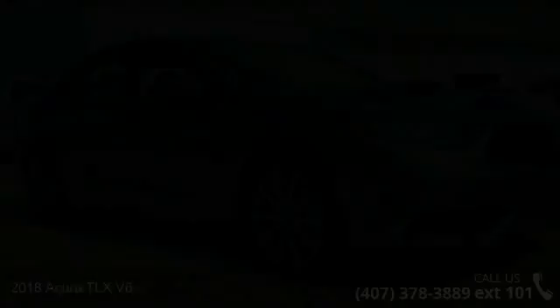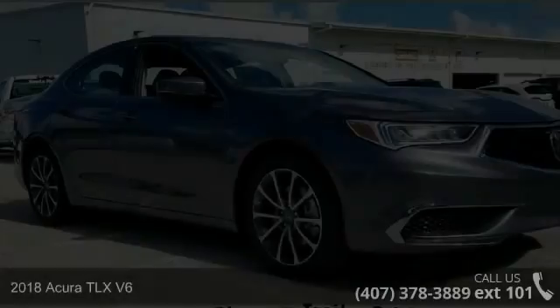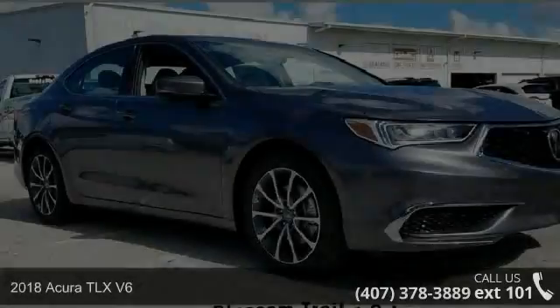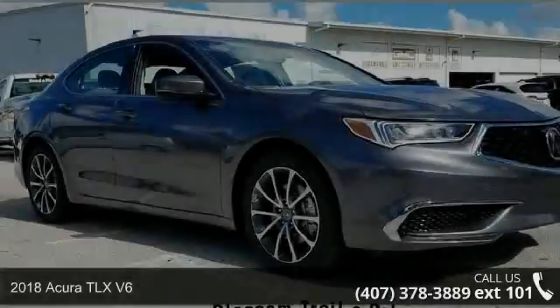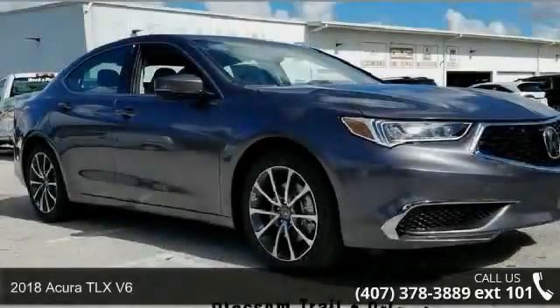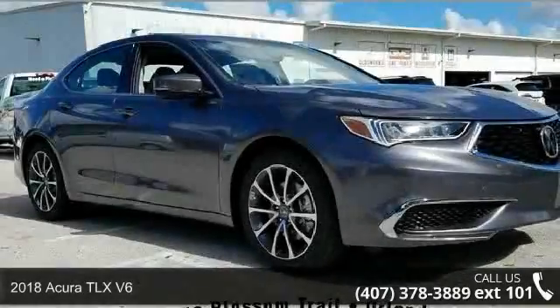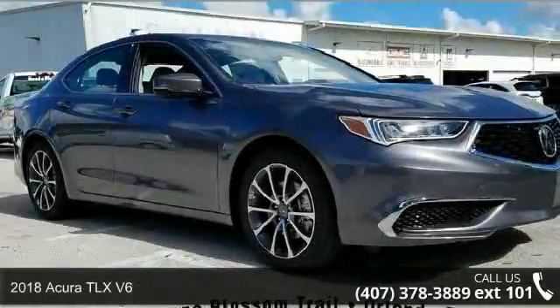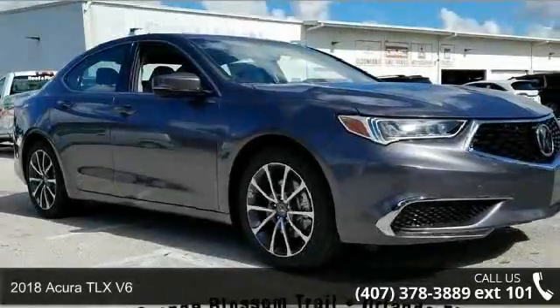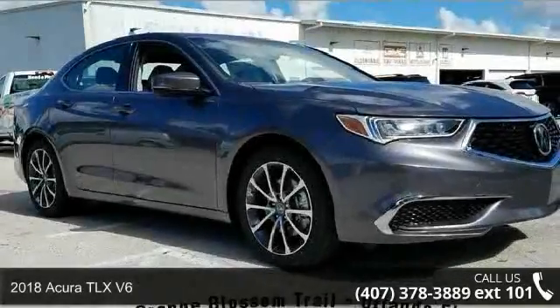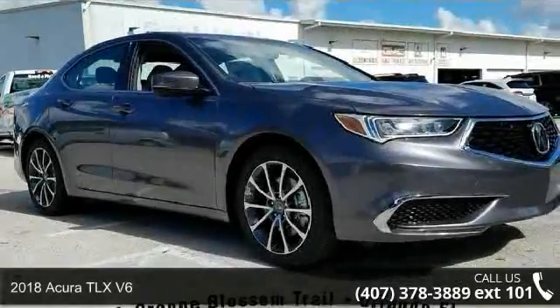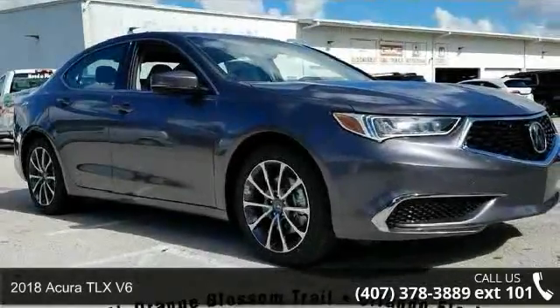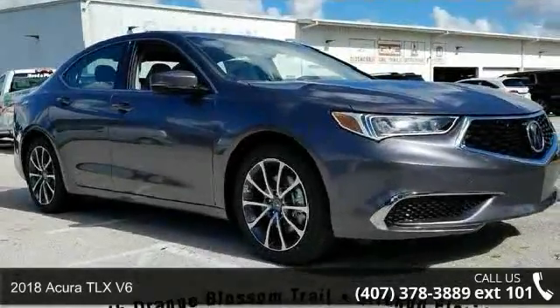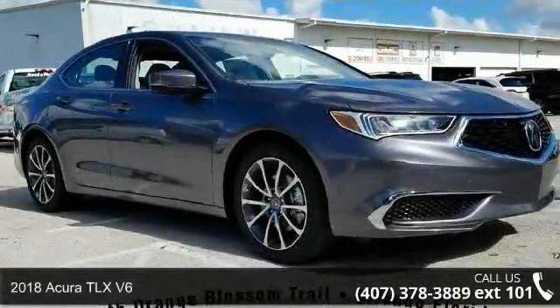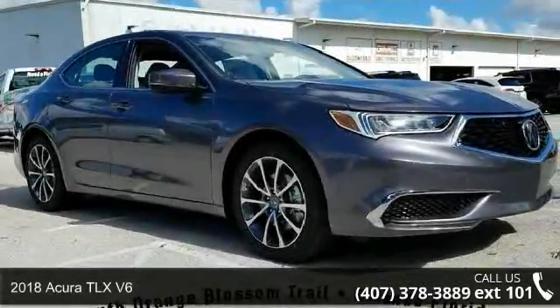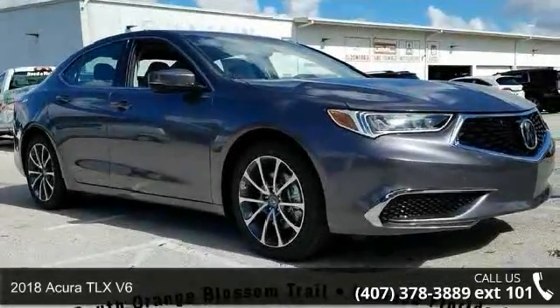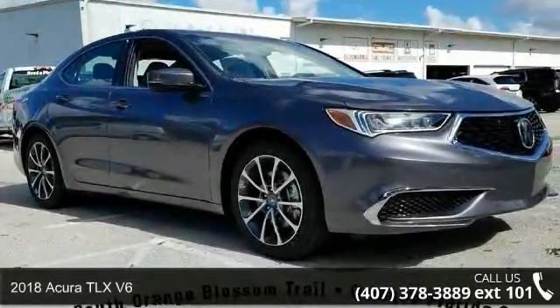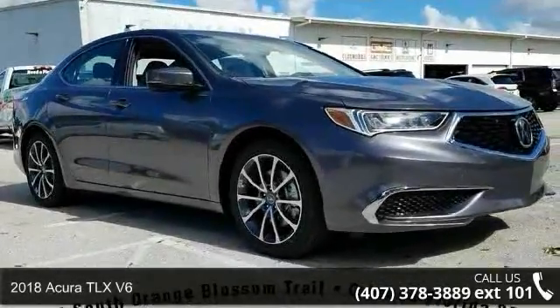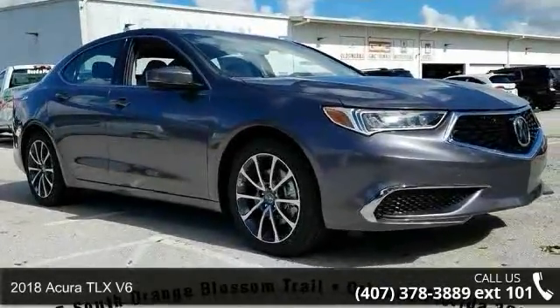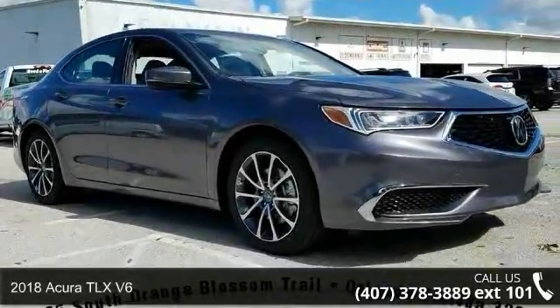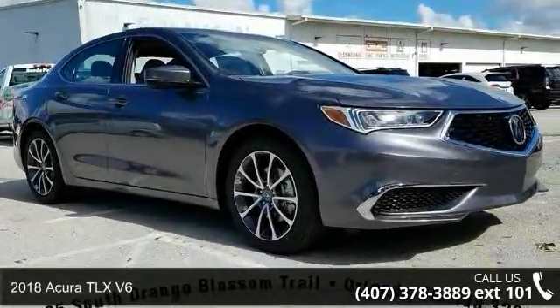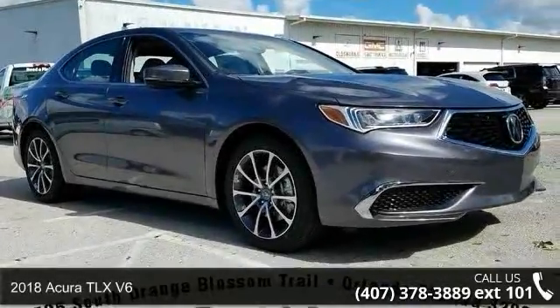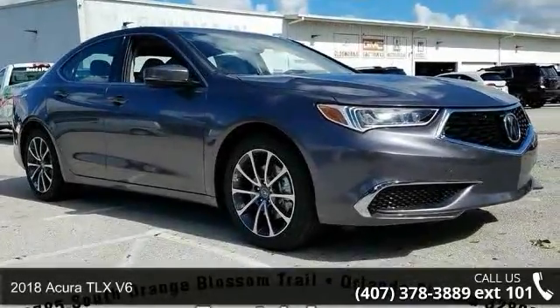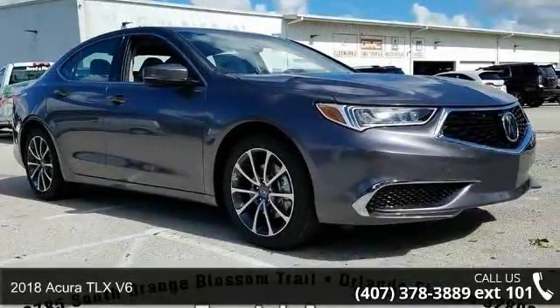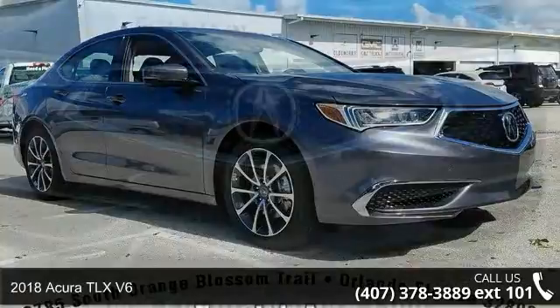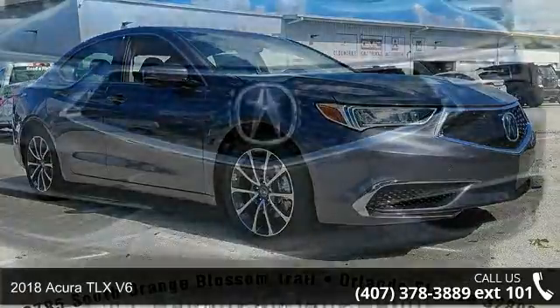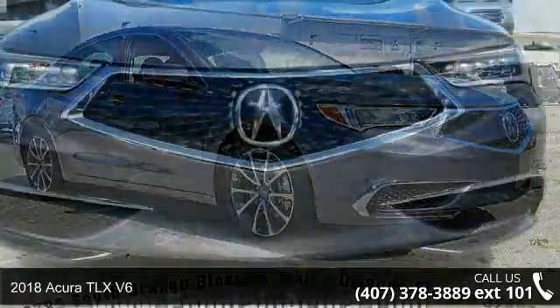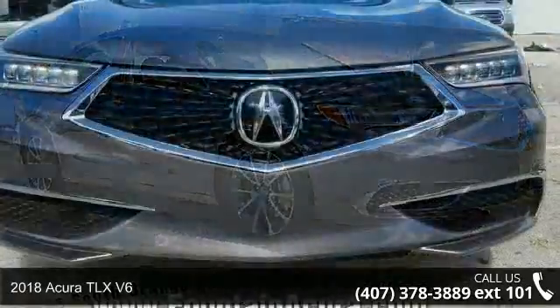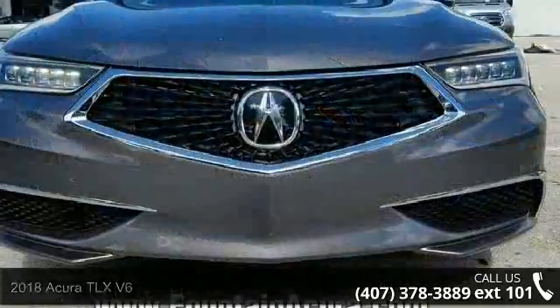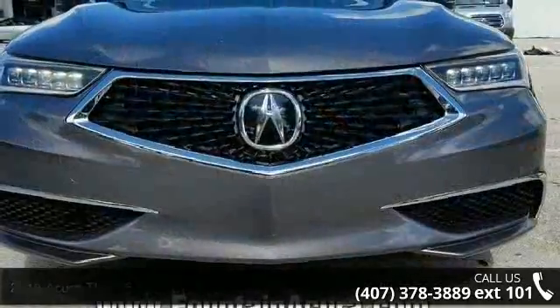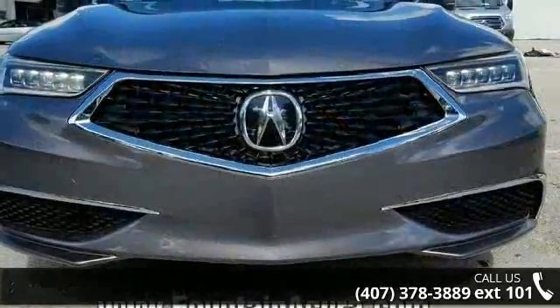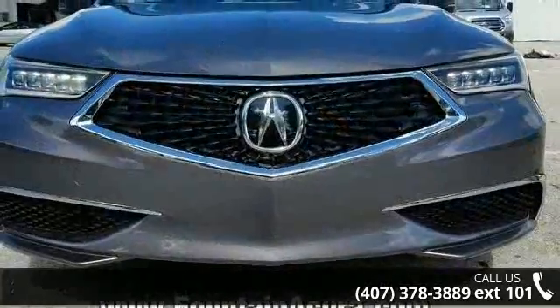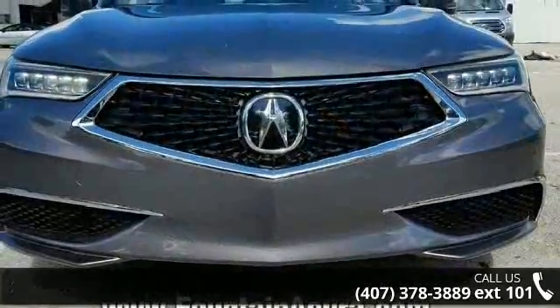Imagine yourself in this 2018 Acura TLX. Don't miss this great deal on a luxury vehicle.